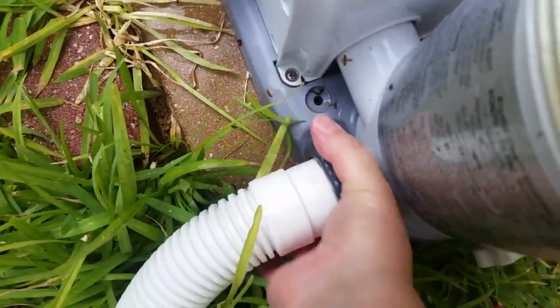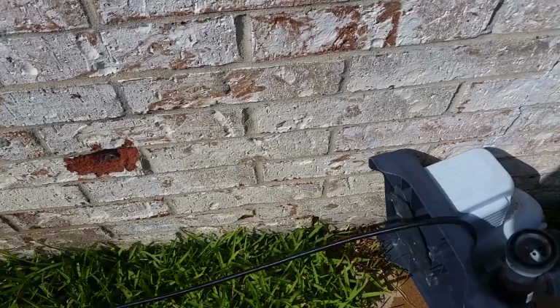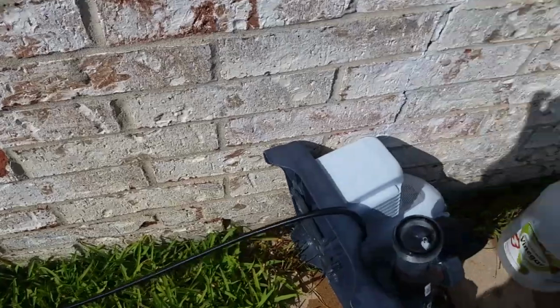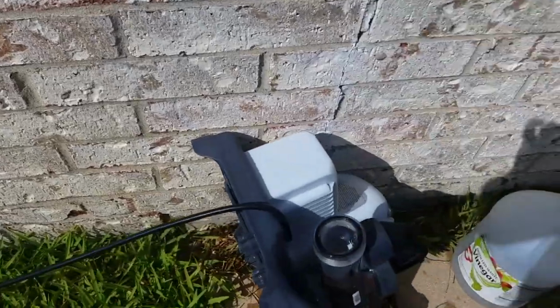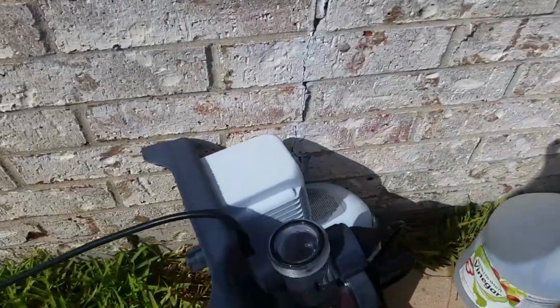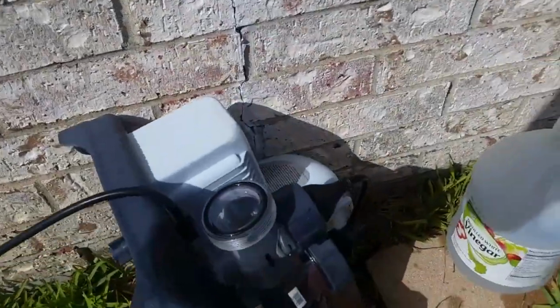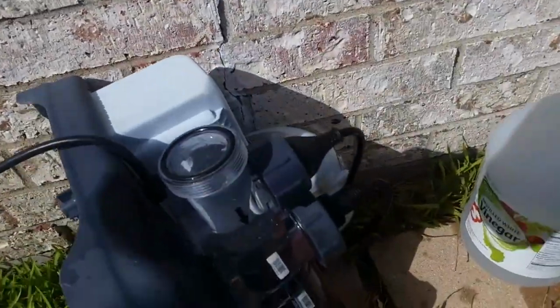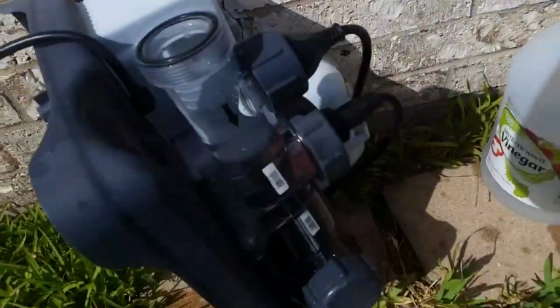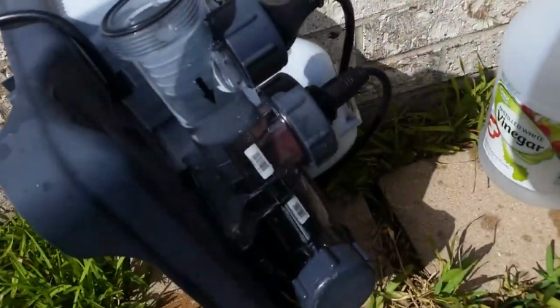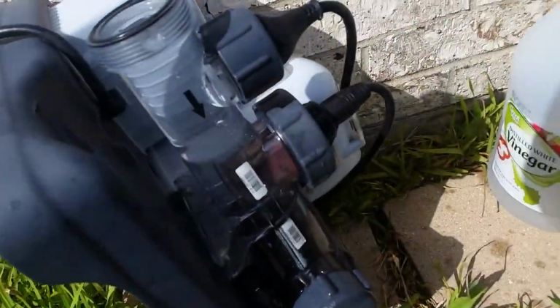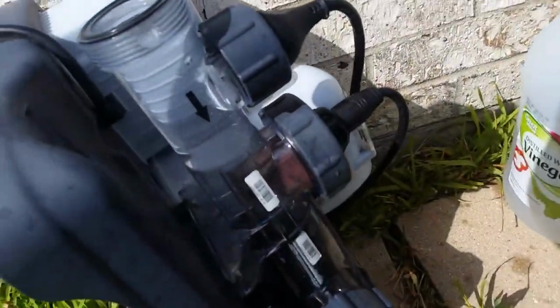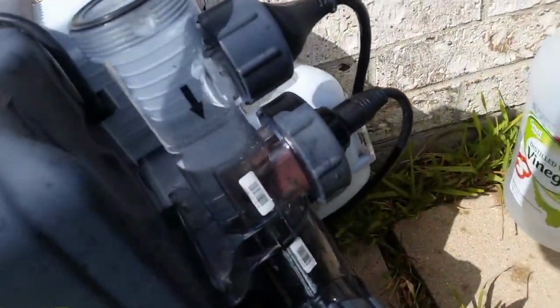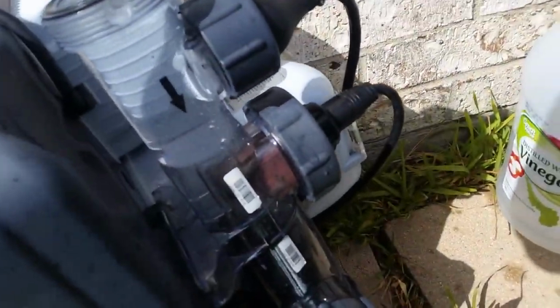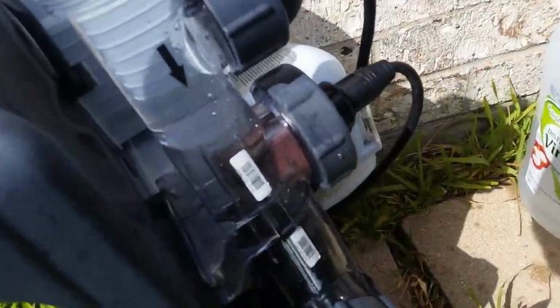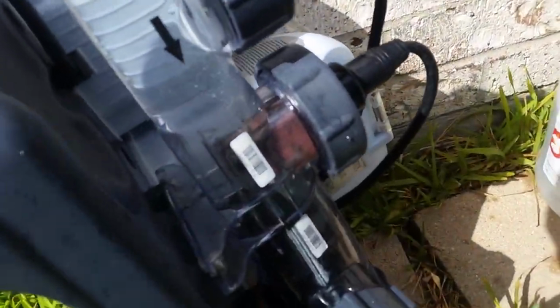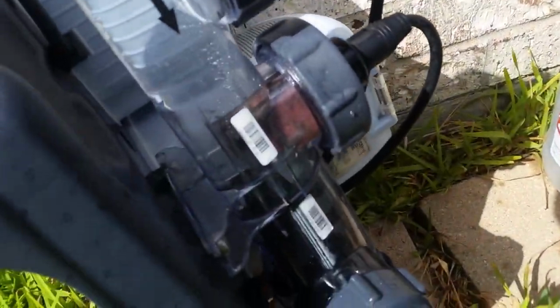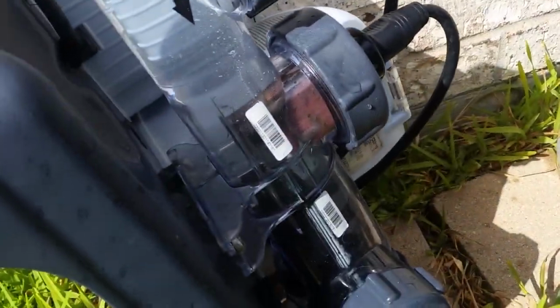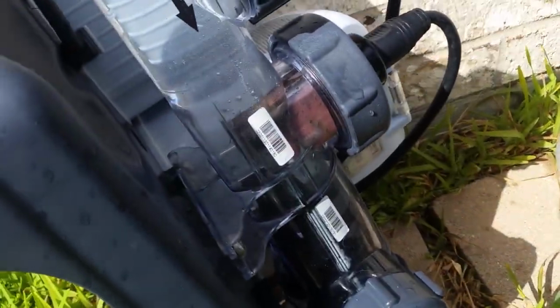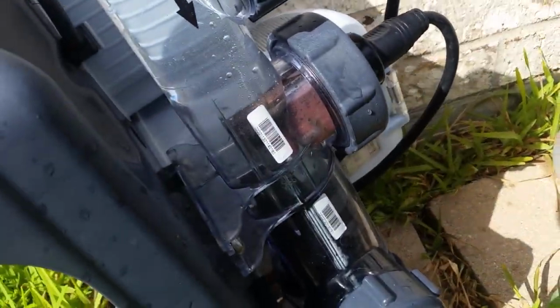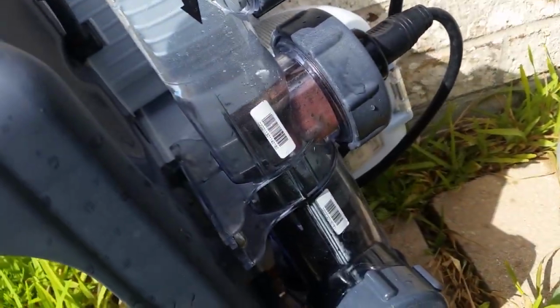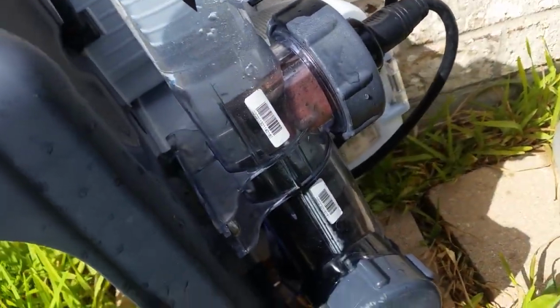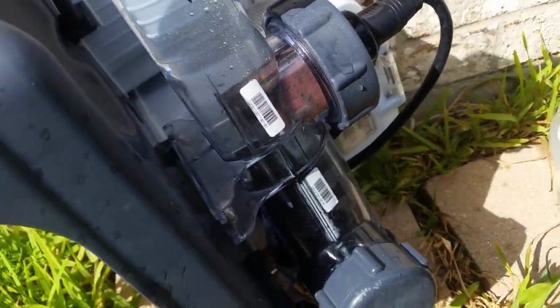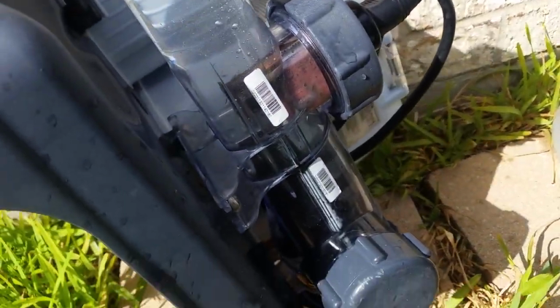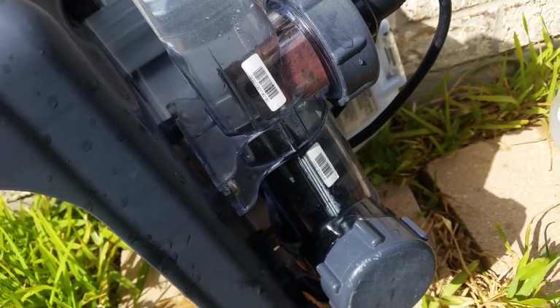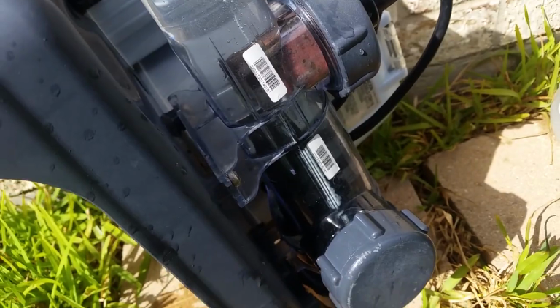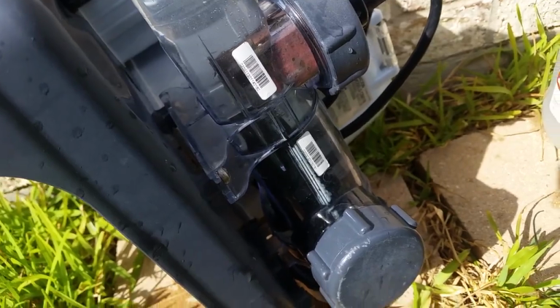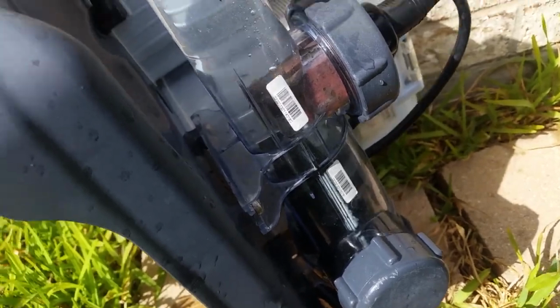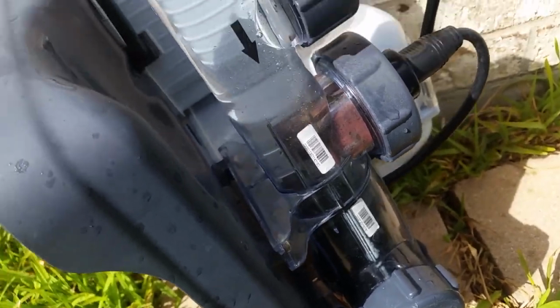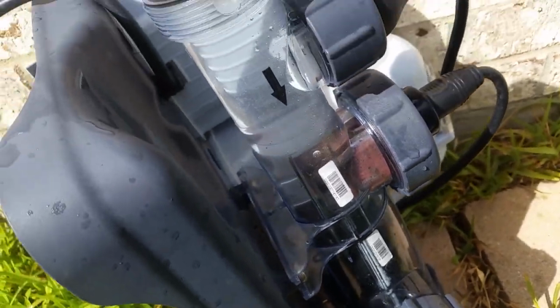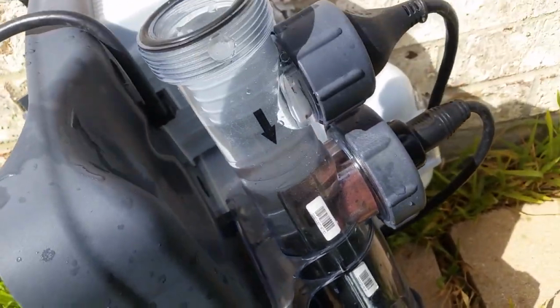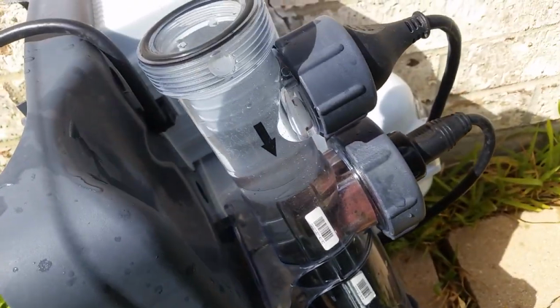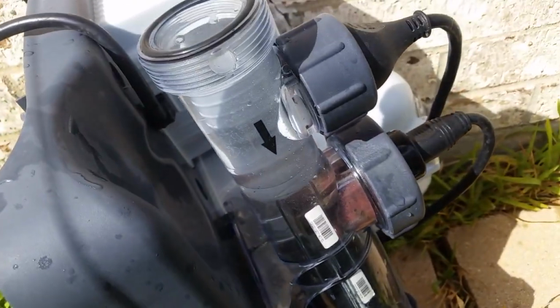I go ahead and clean the salt water chlorinator with vinegar to remove any of the deposits that may have accumulated.